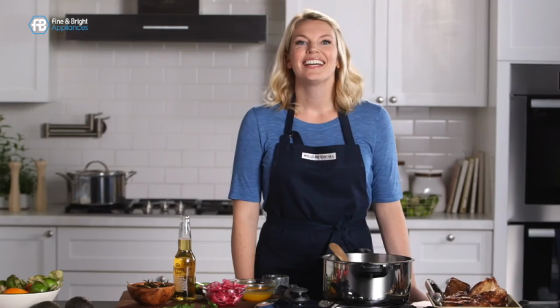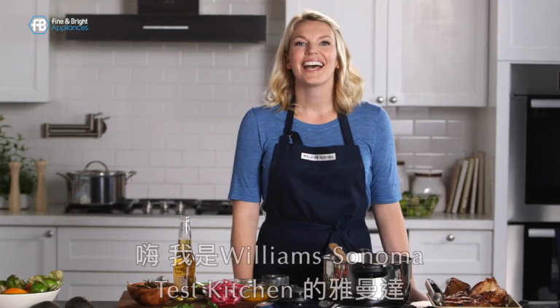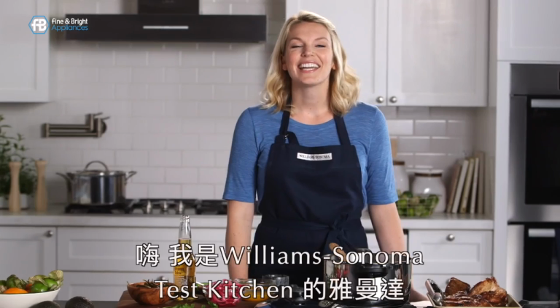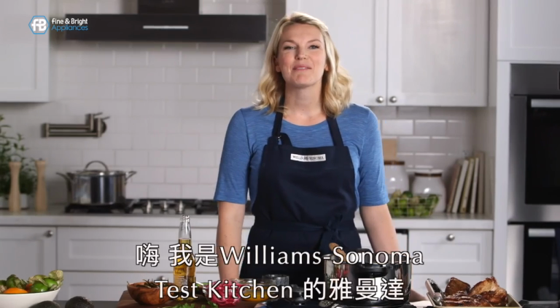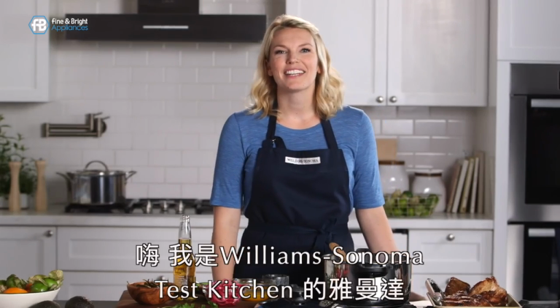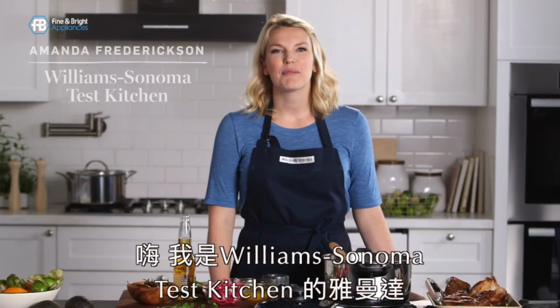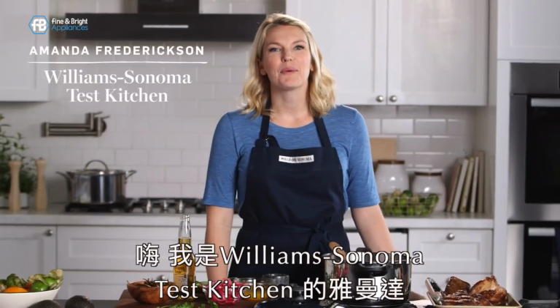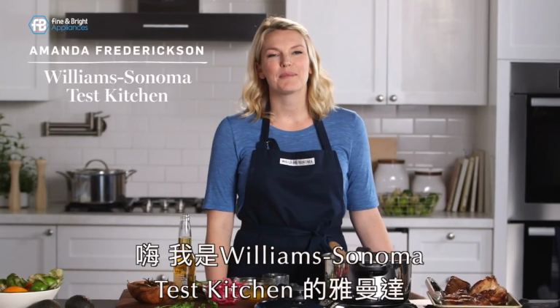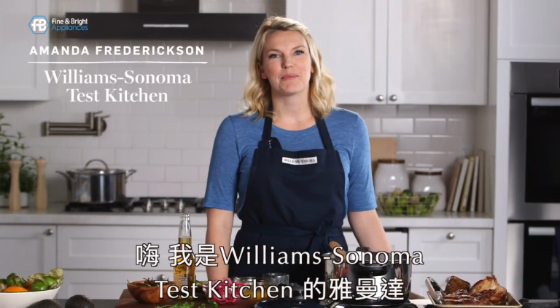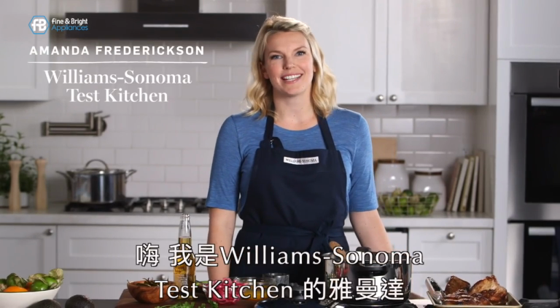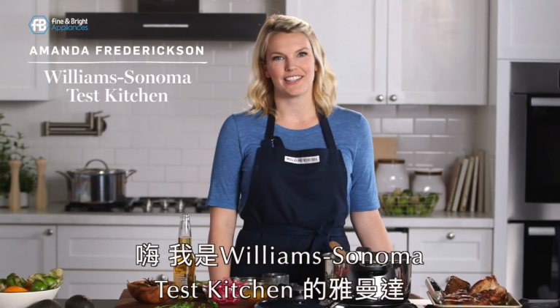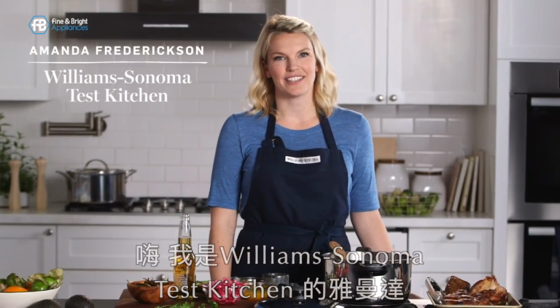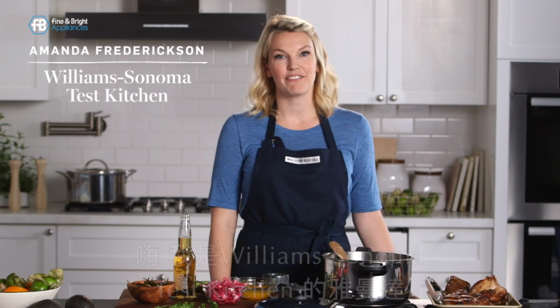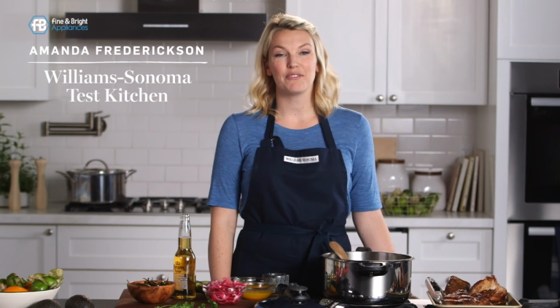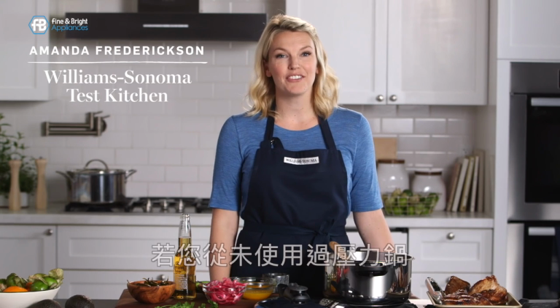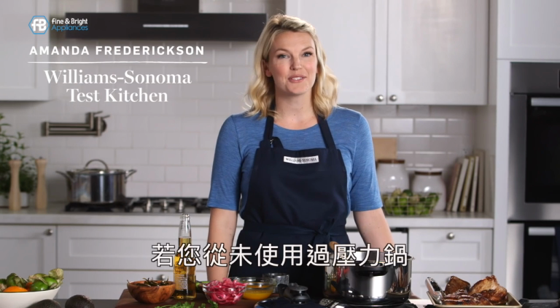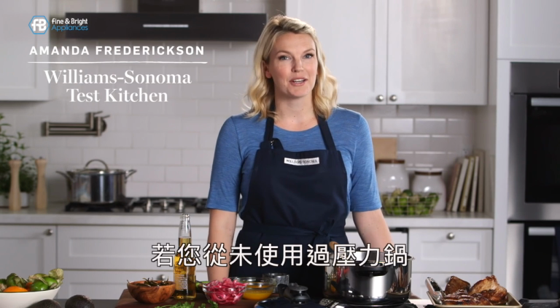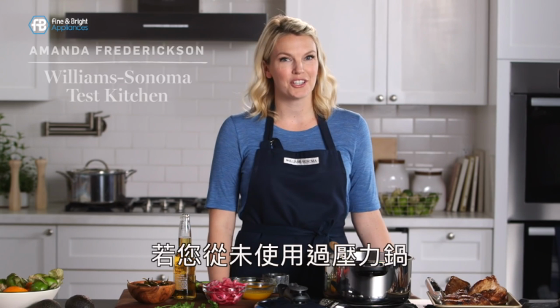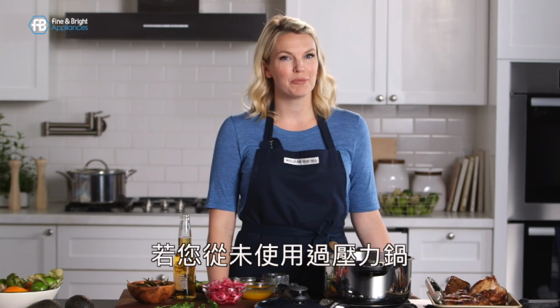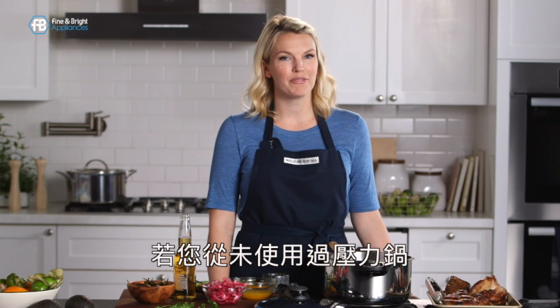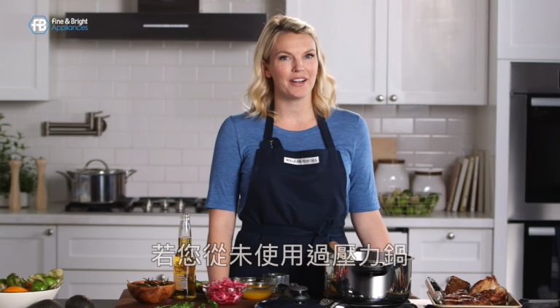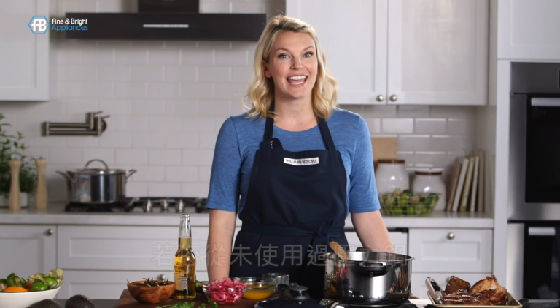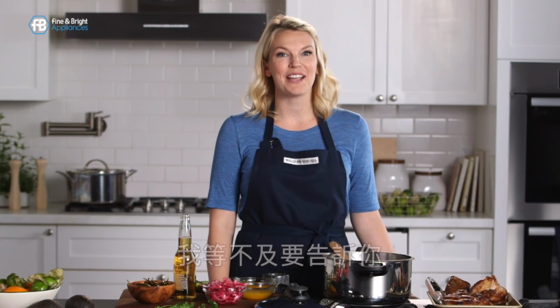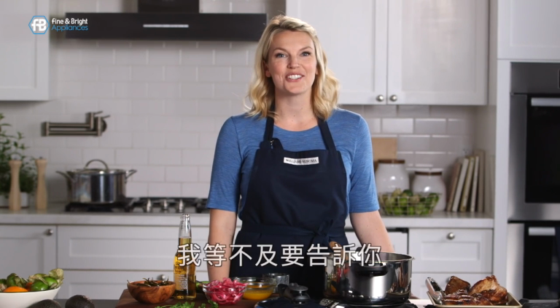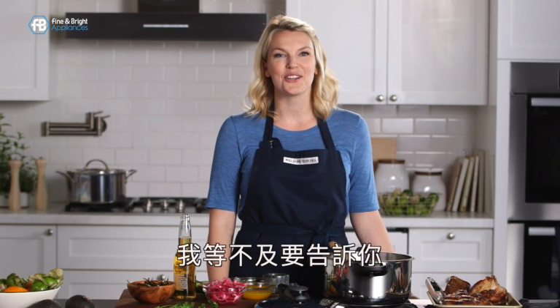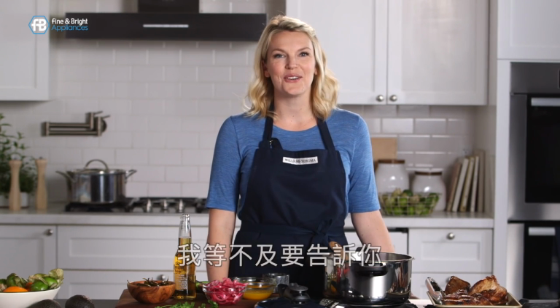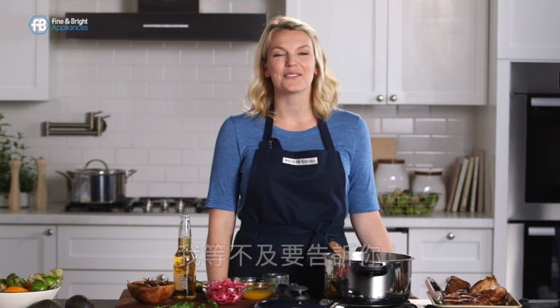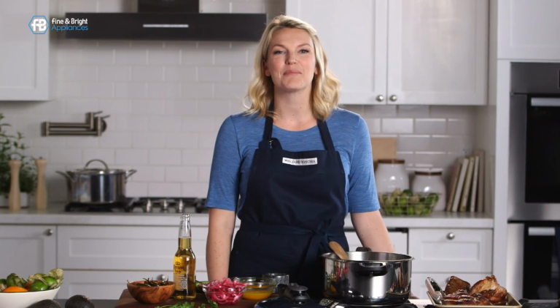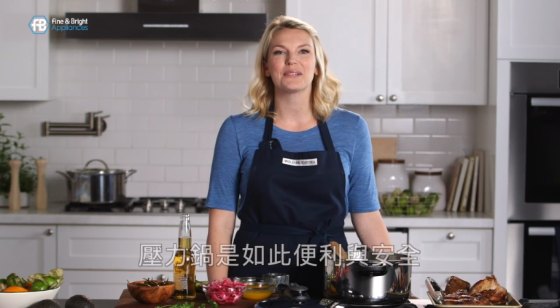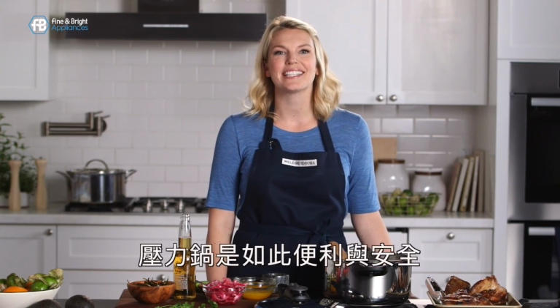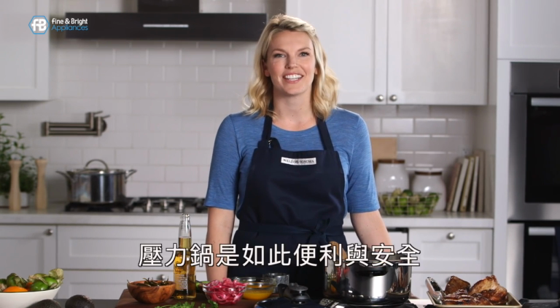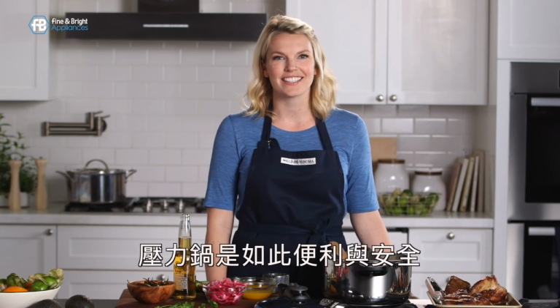Hi, I'm Amanda from the Williams-Sonoma Test Kitchen. If you've never used a pressure cooker before, I can't wait to show you how simple and safe it is.